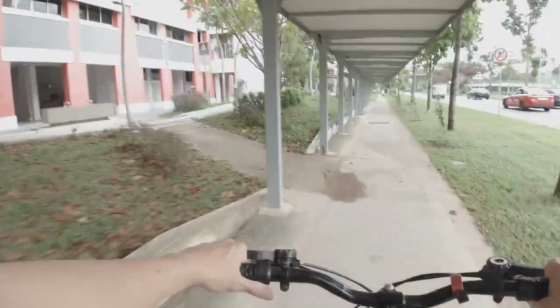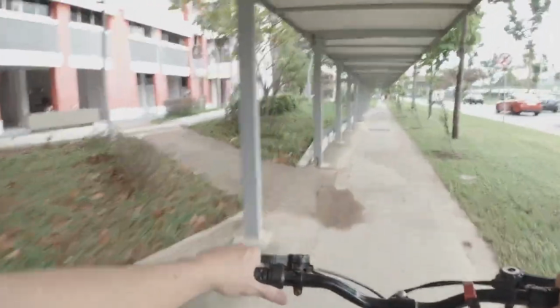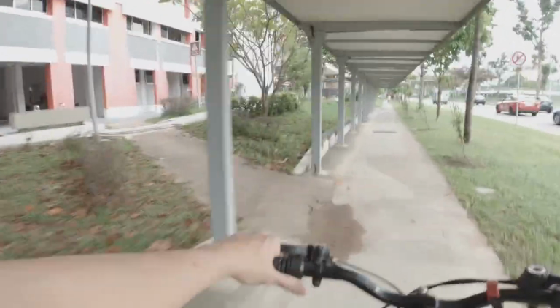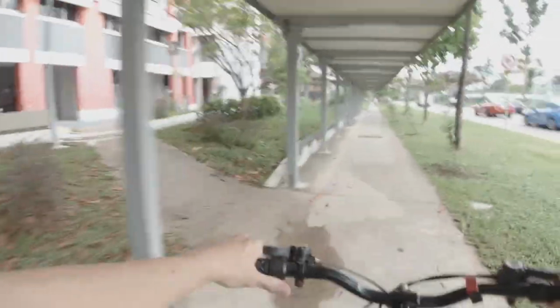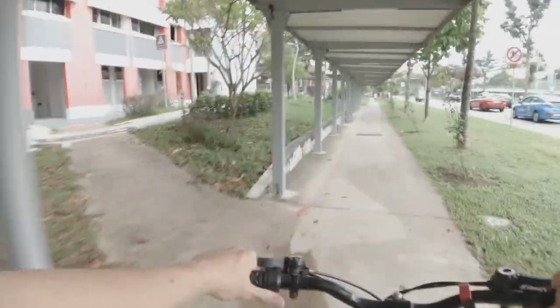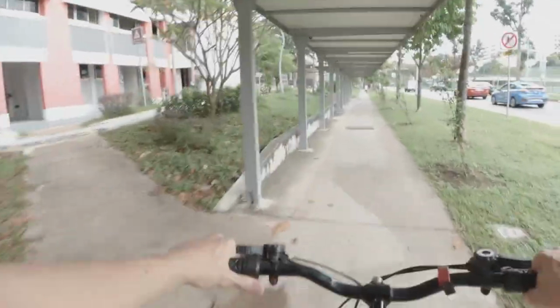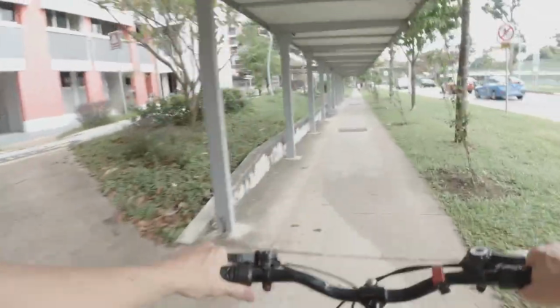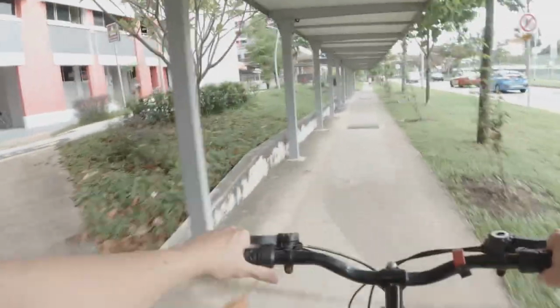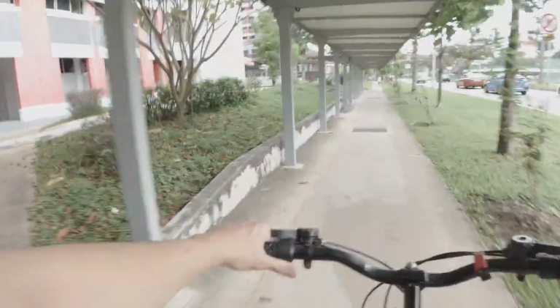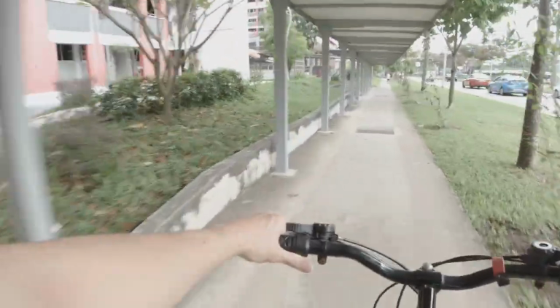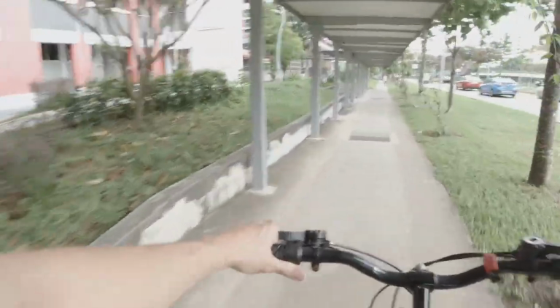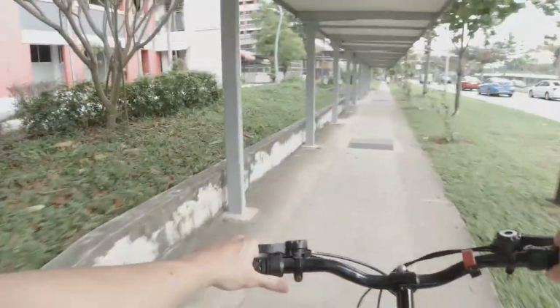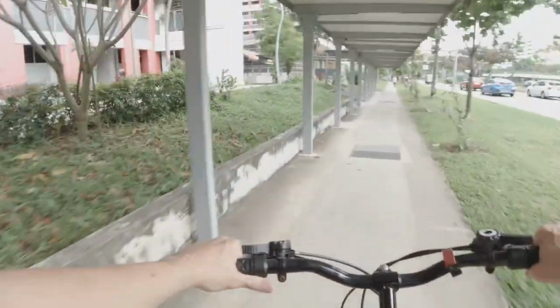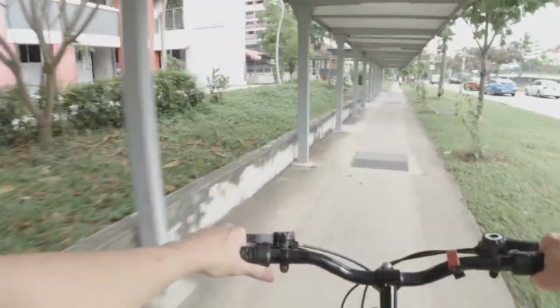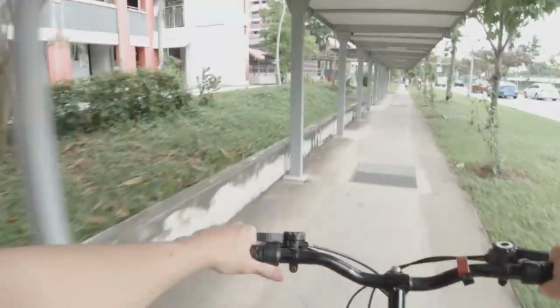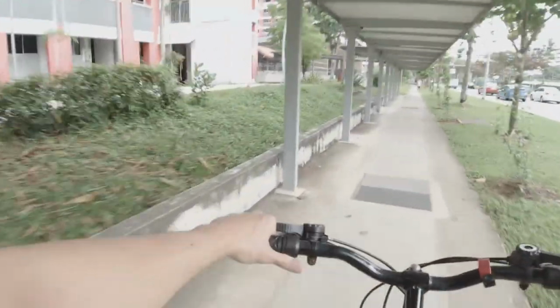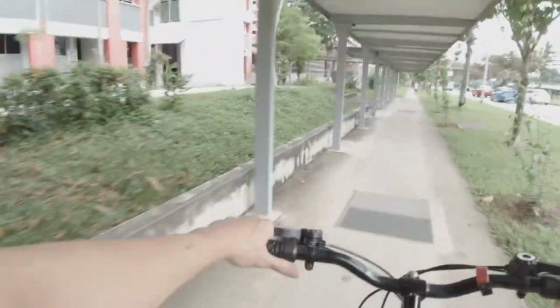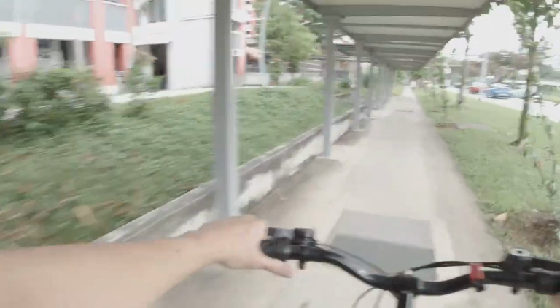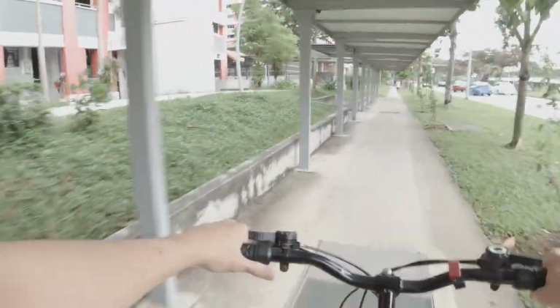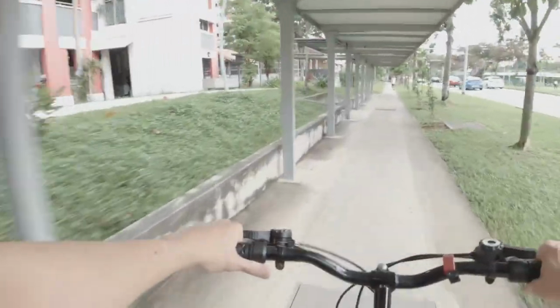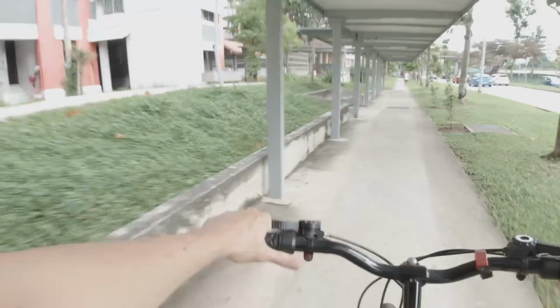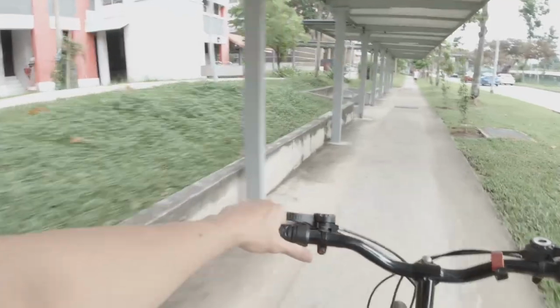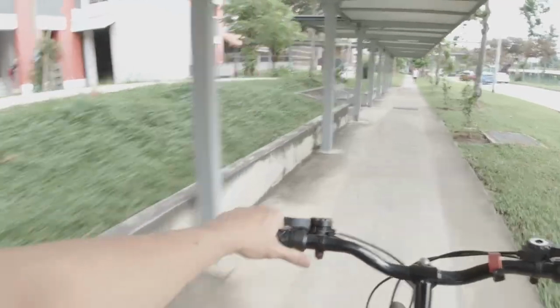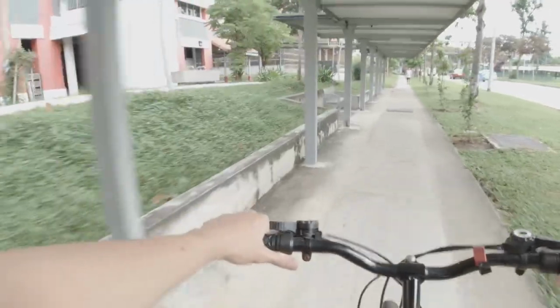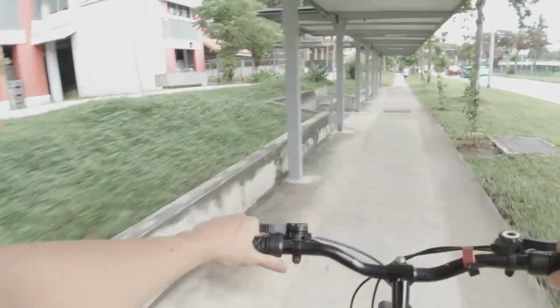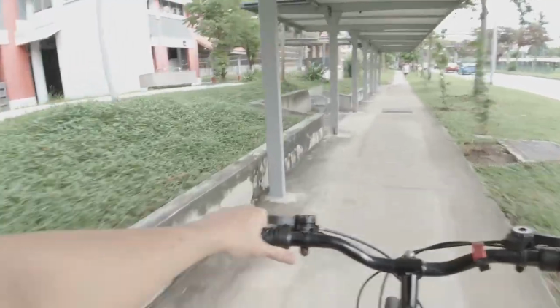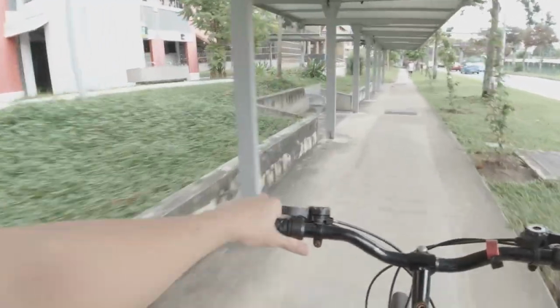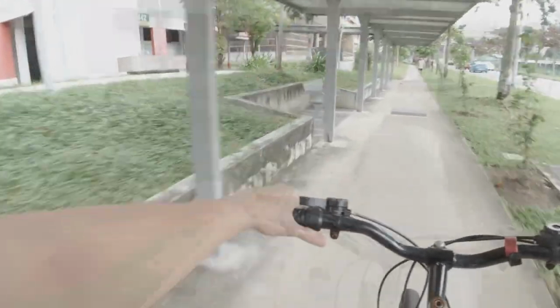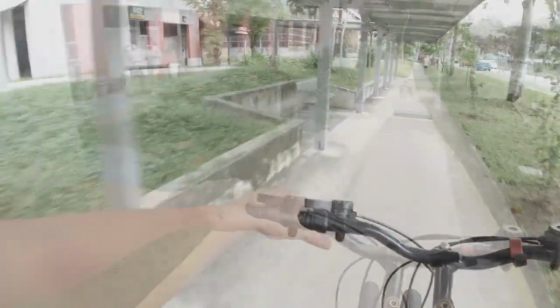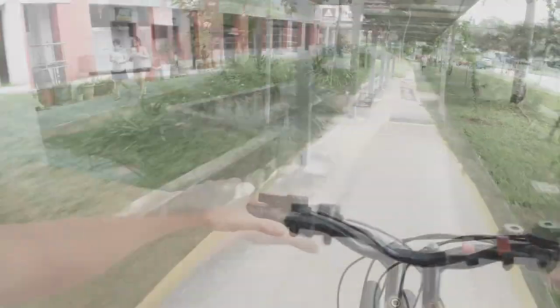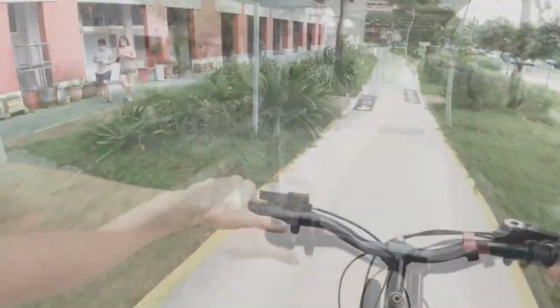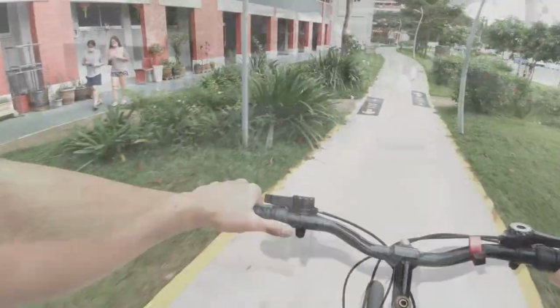Next time I think I'm going to strap down my back harder to prevent the wobble and have more stable footage.